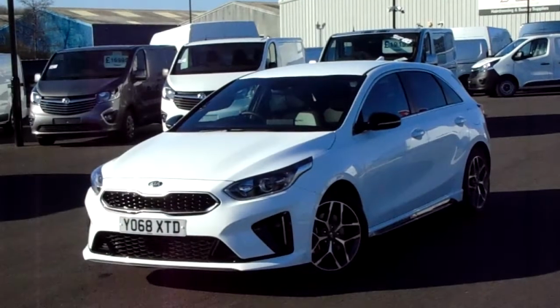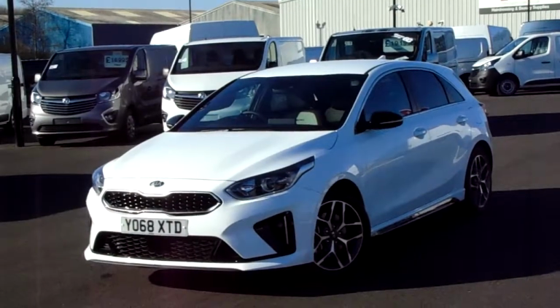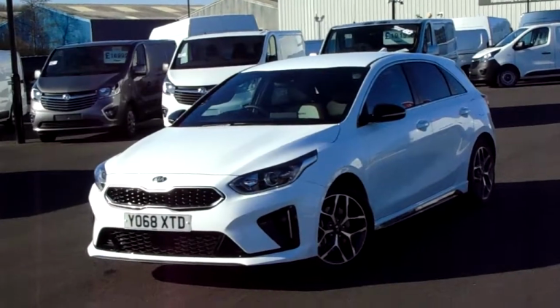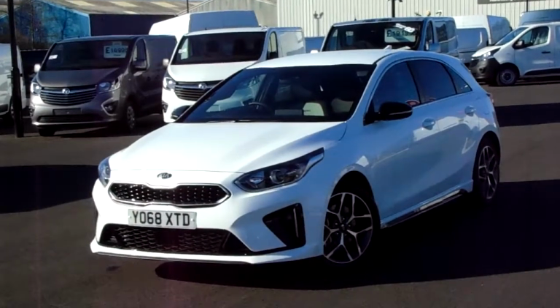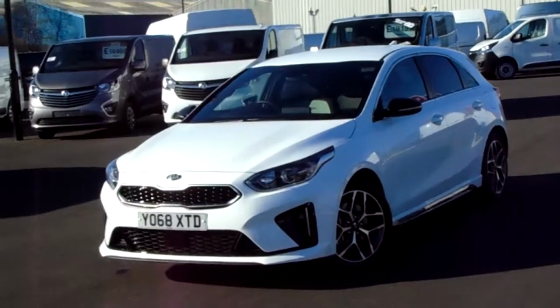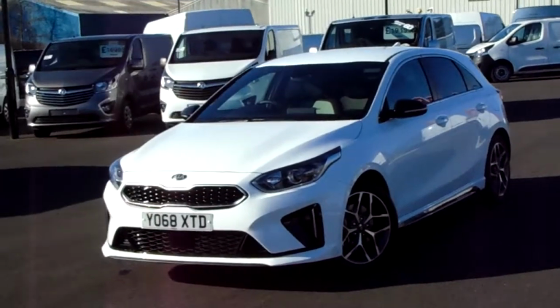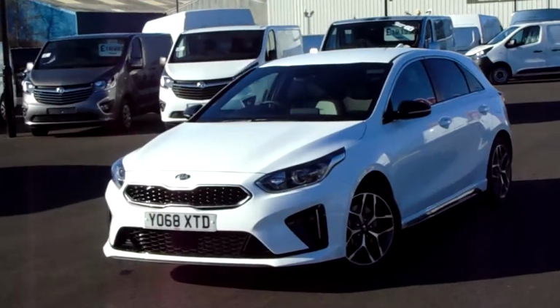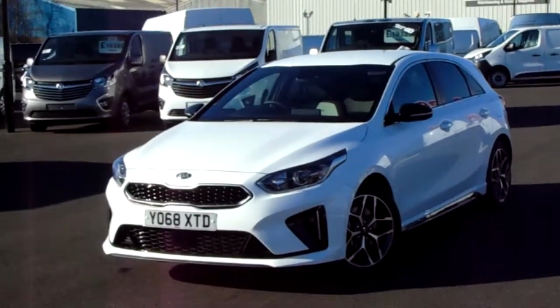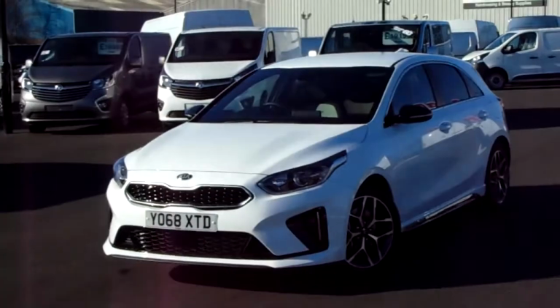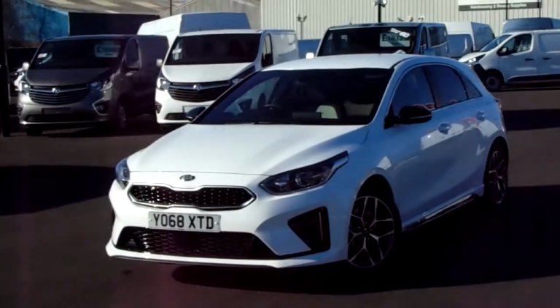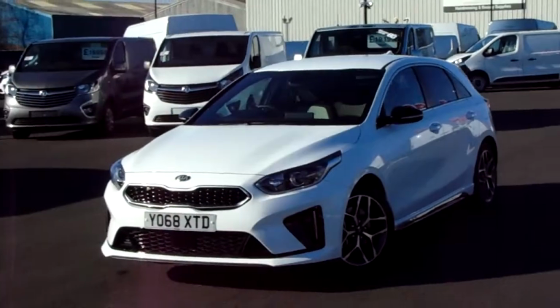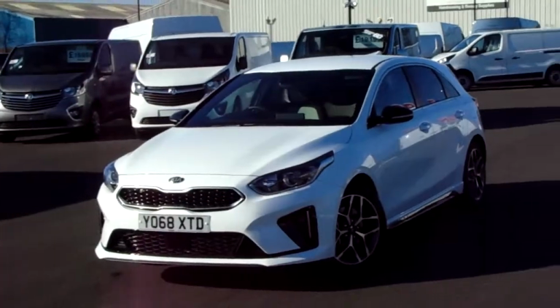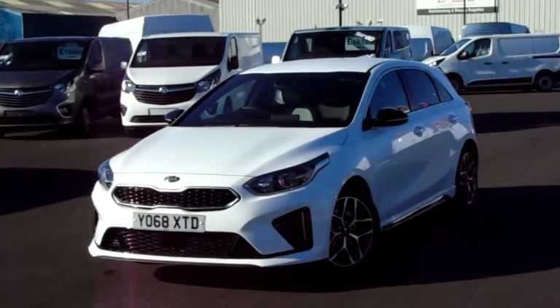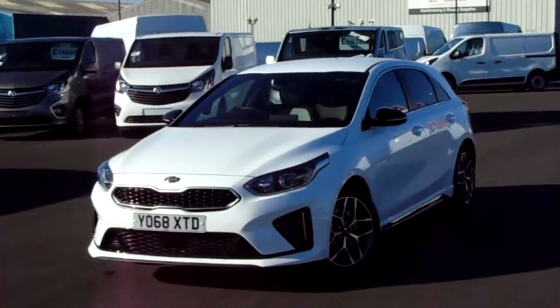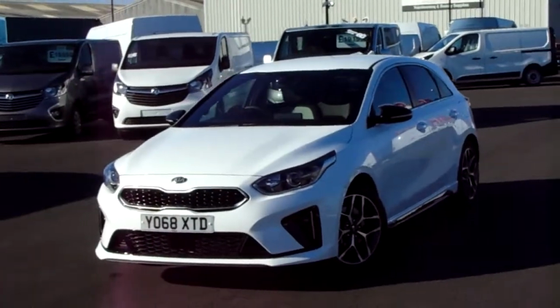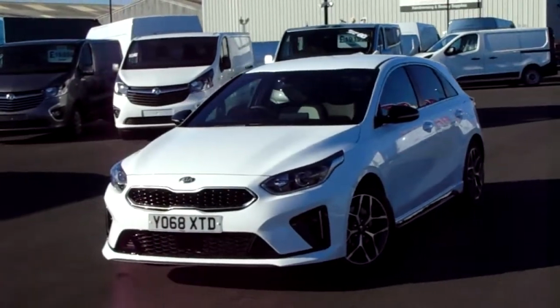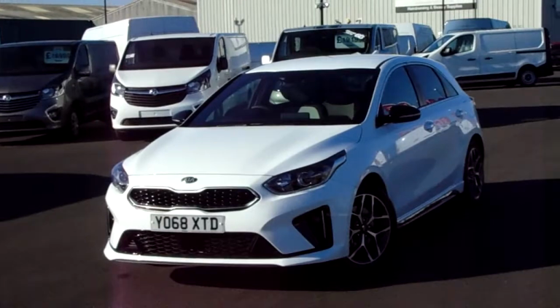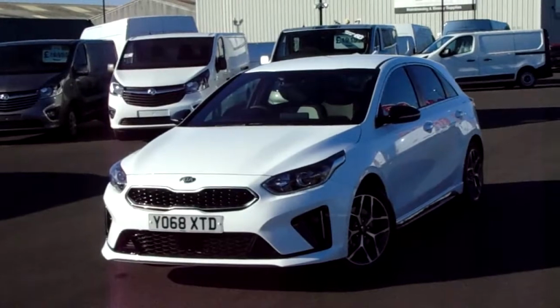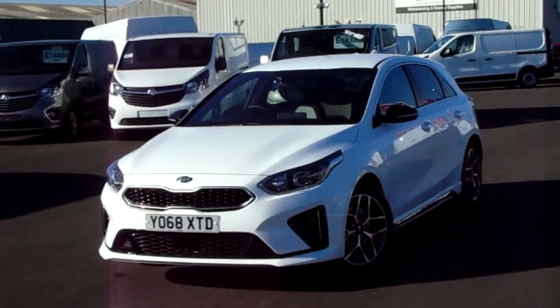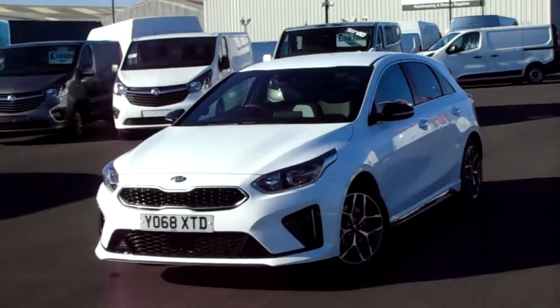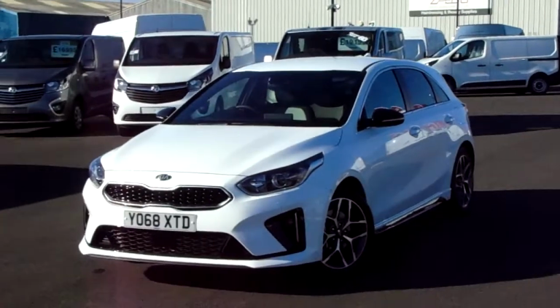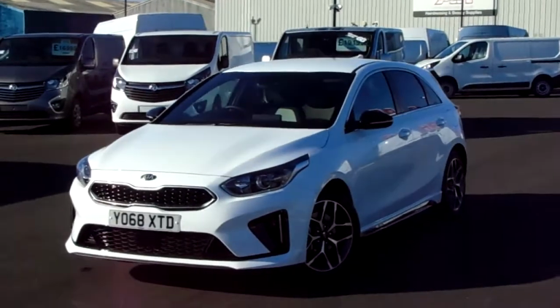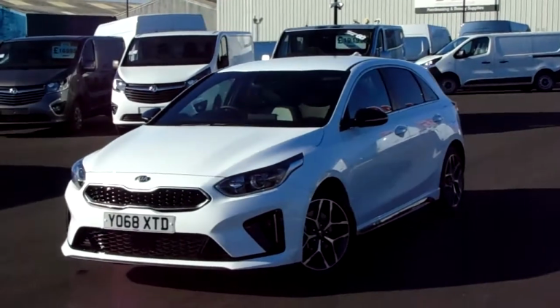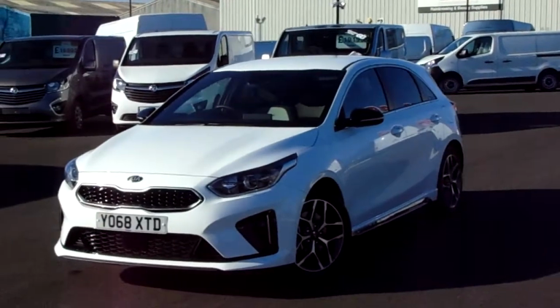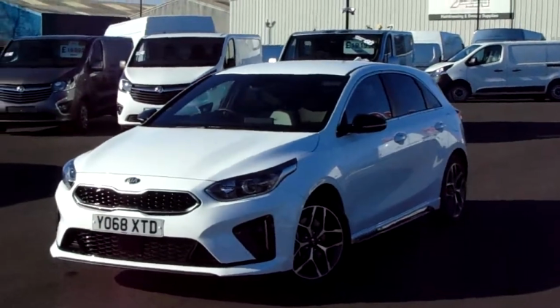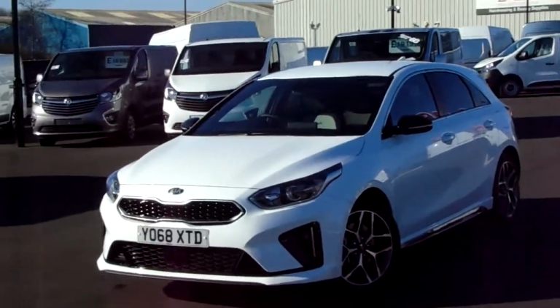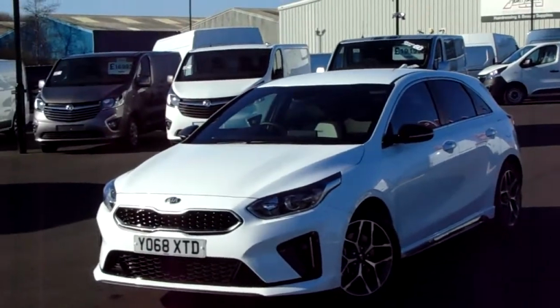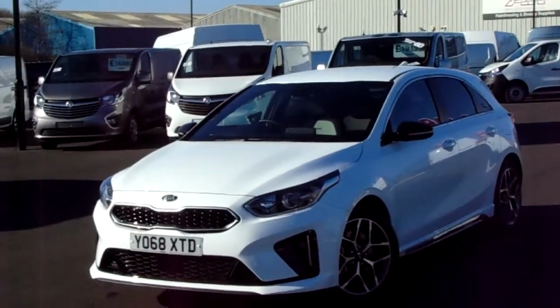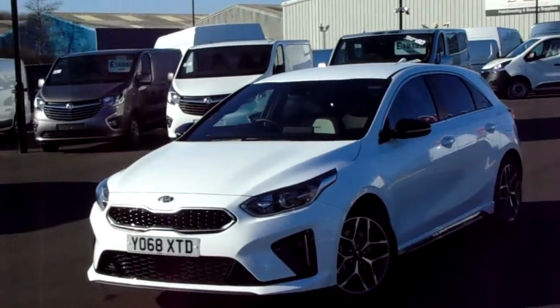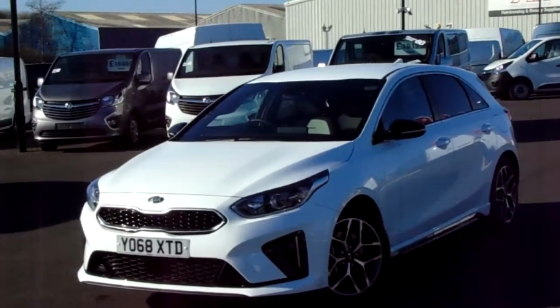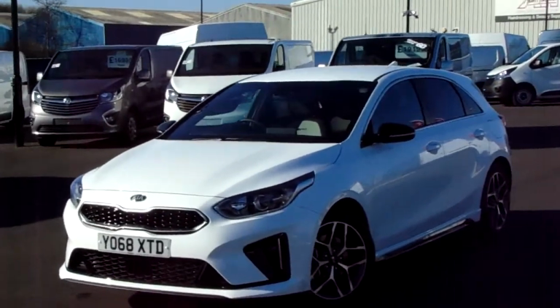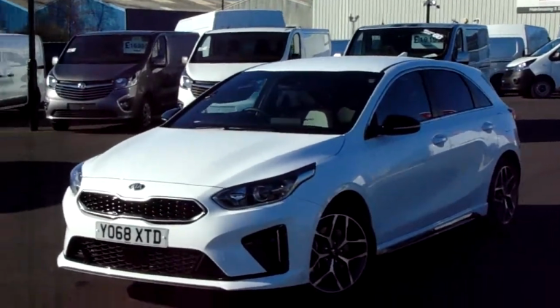Hello and welcome to Pentagon Parkway. I'm Lewis and today I'm going to be showing you one of our new demonstrators on site — it's our 68 plate Kia Ceed.